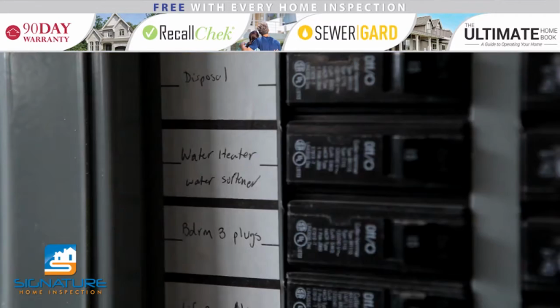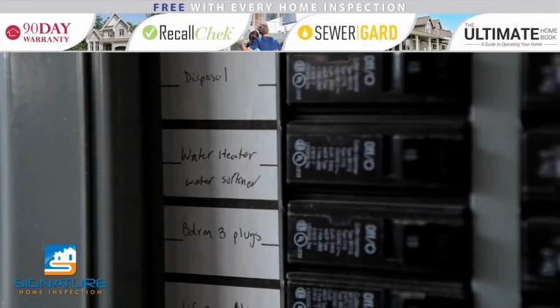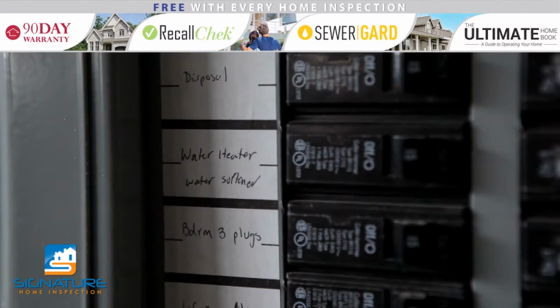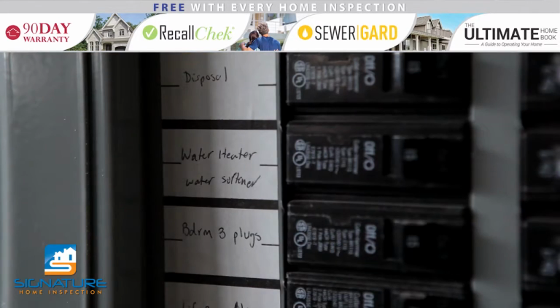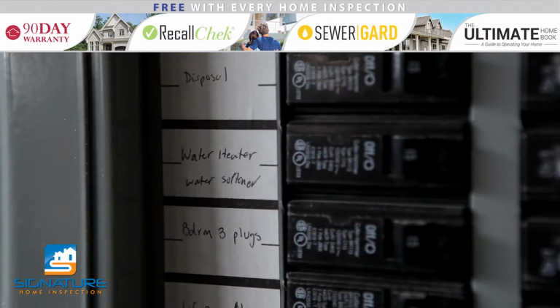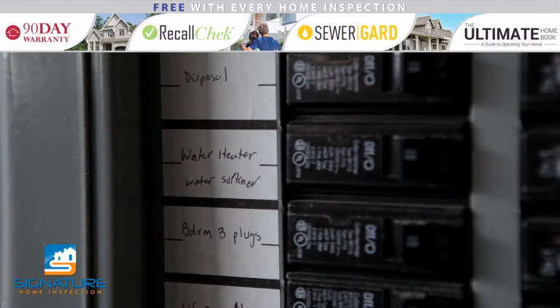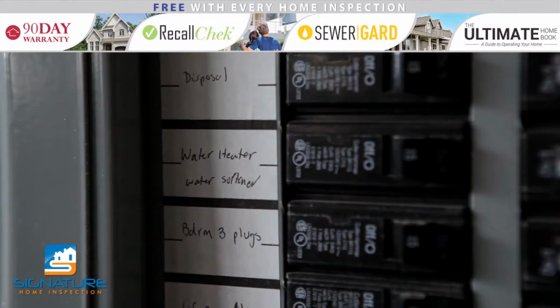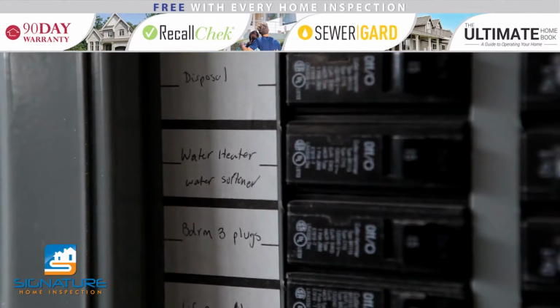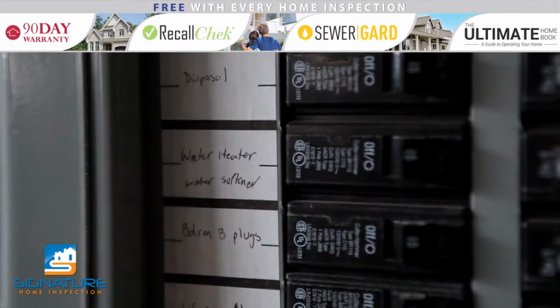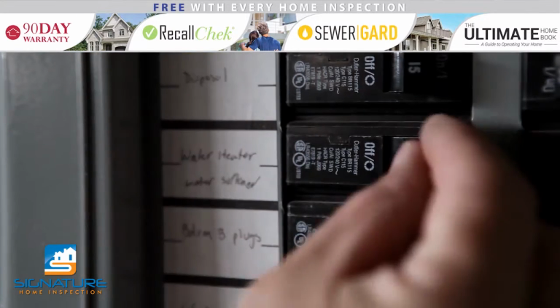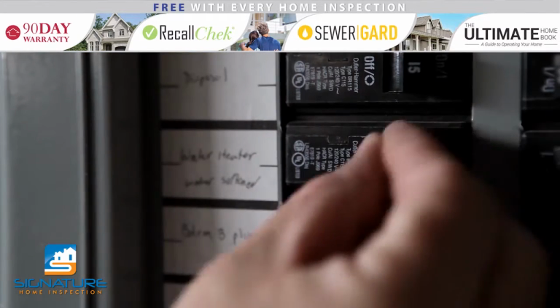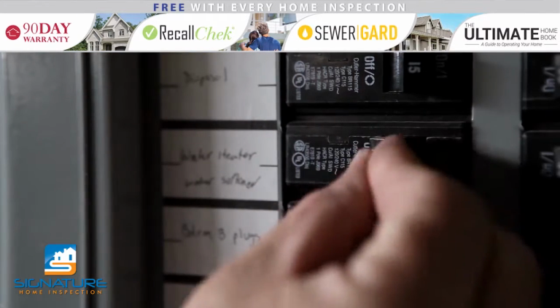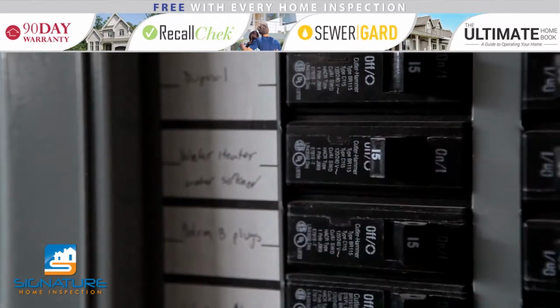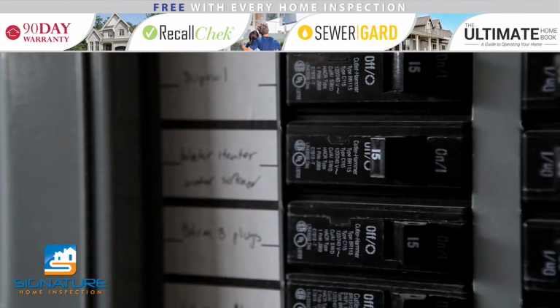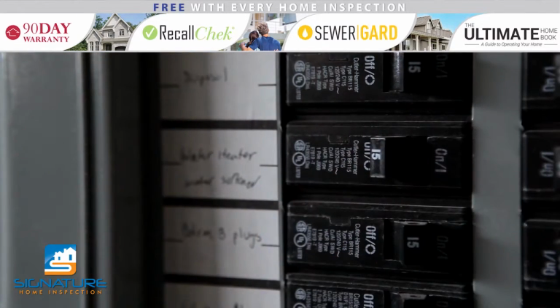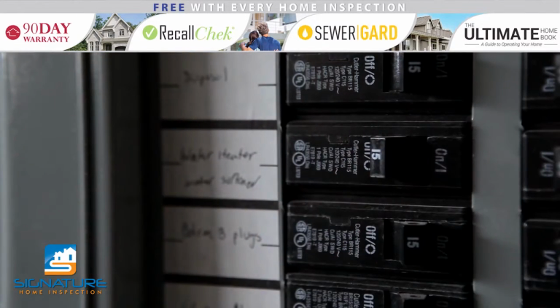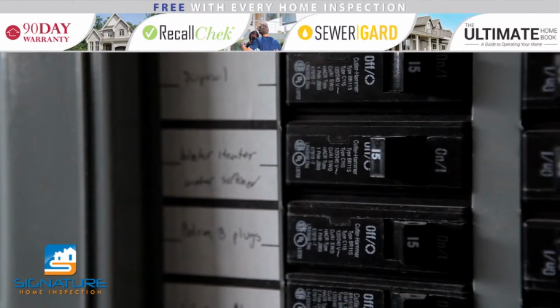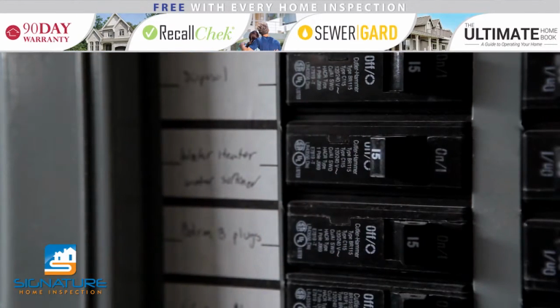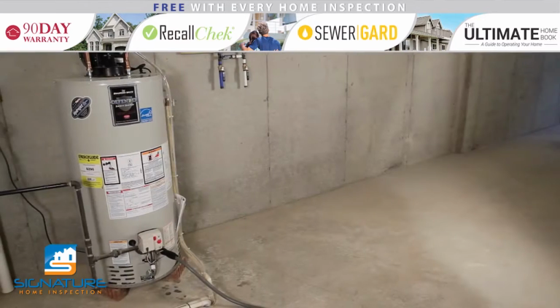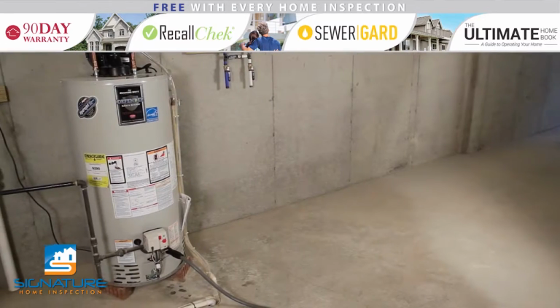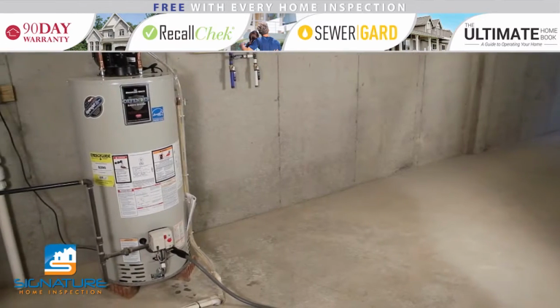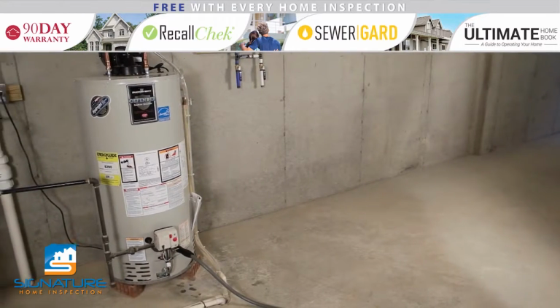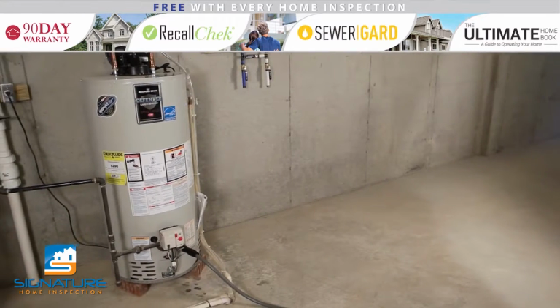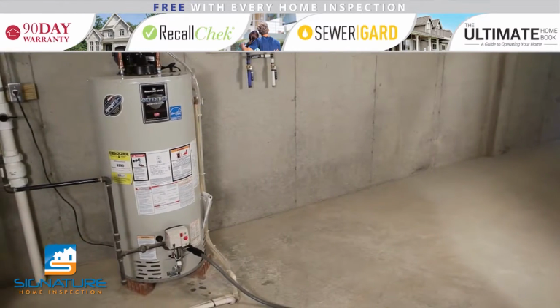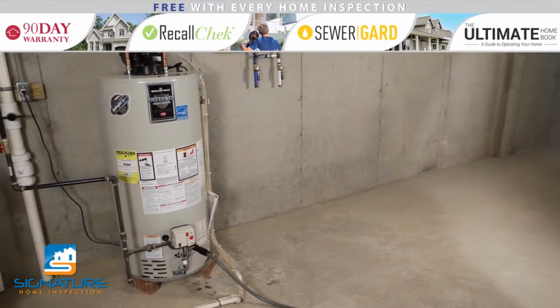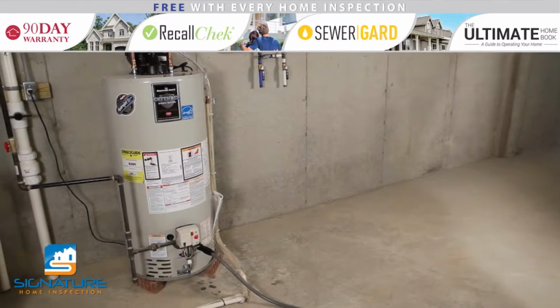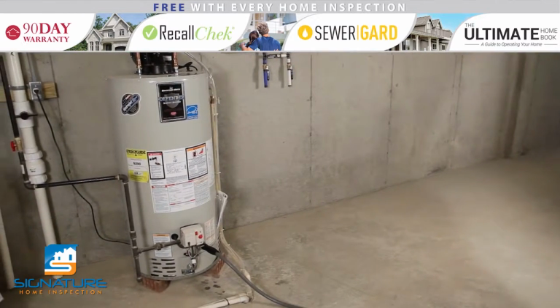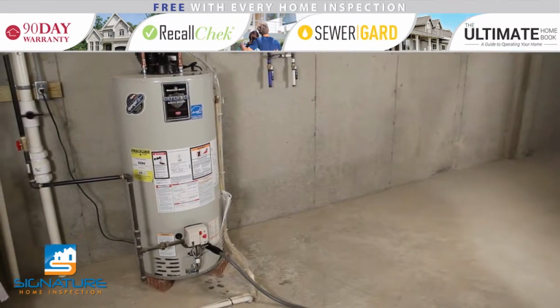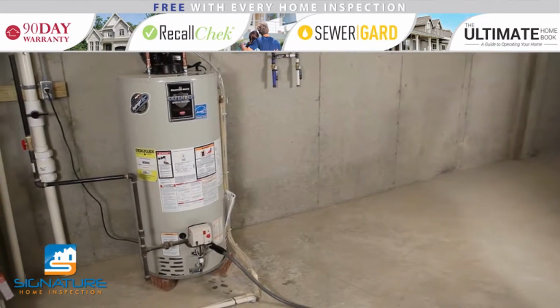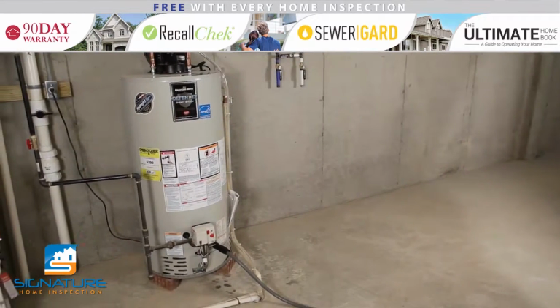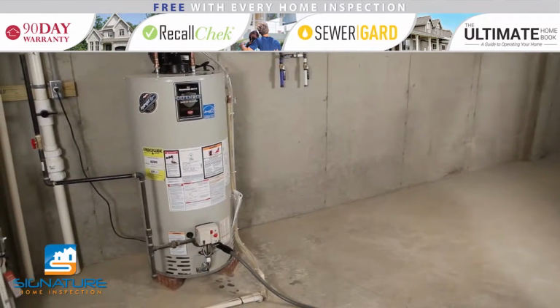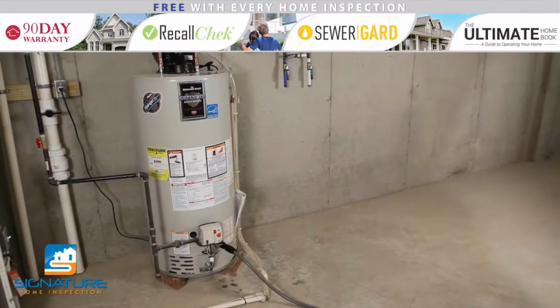If you have an electric water heater, make sure to shut off the power. If you have a gas water heater, turn the setting to pilot.